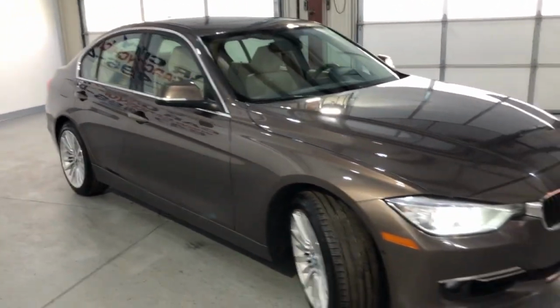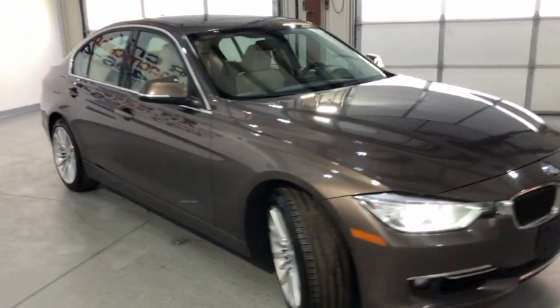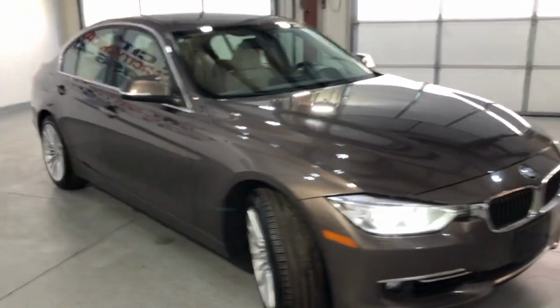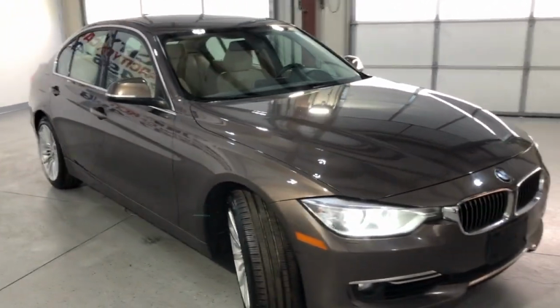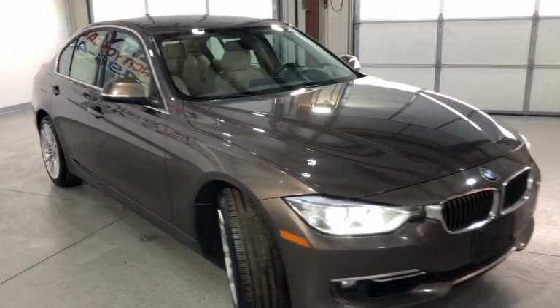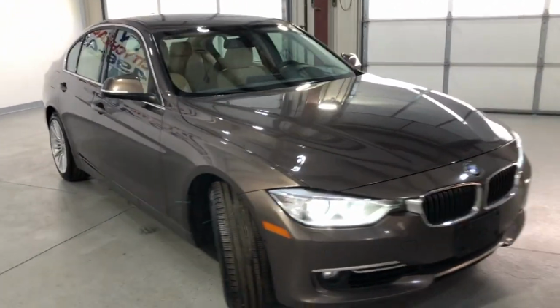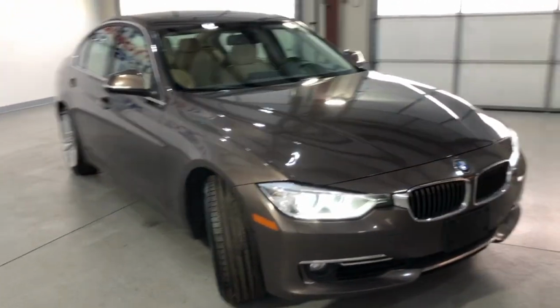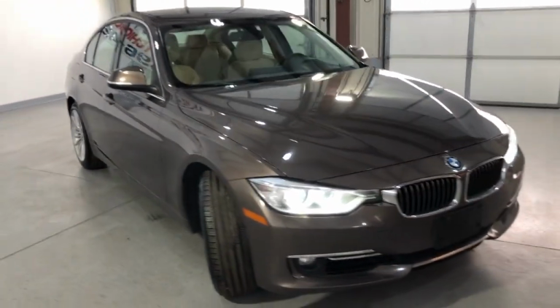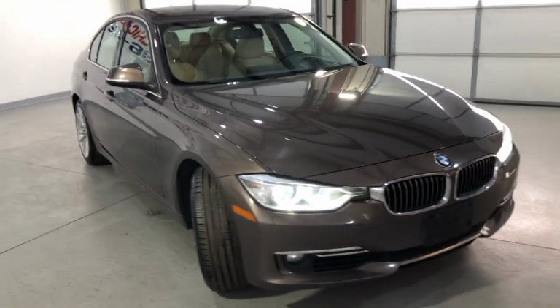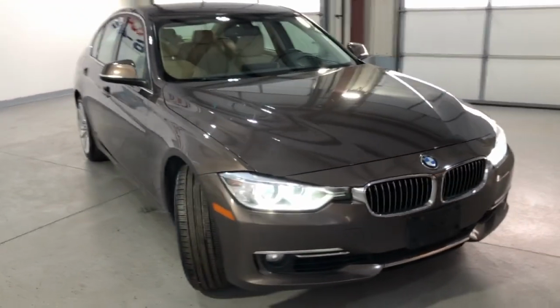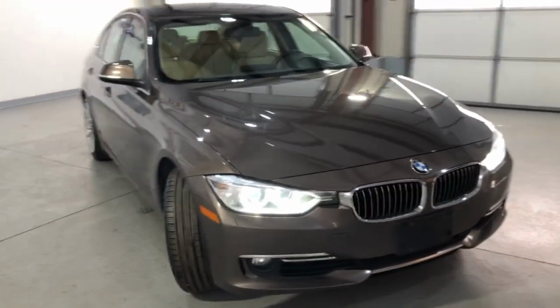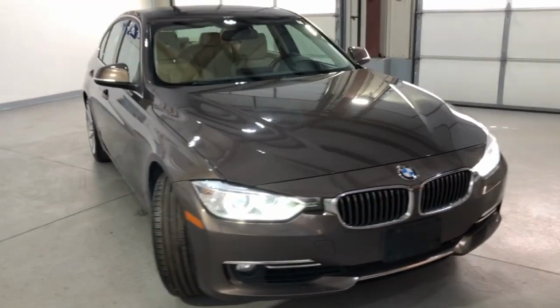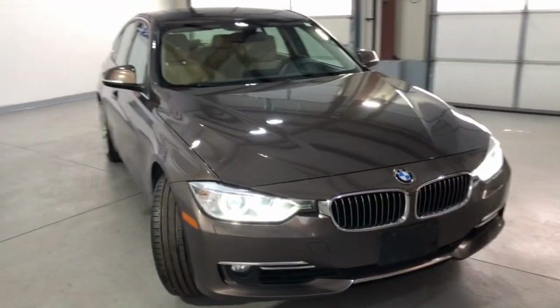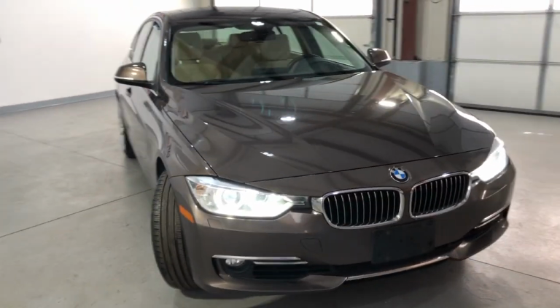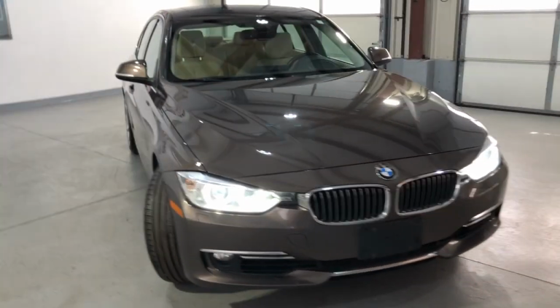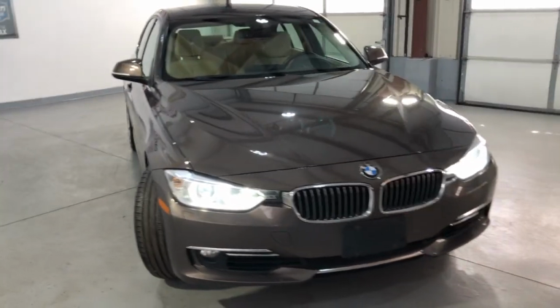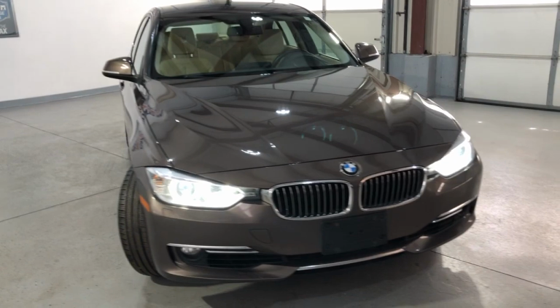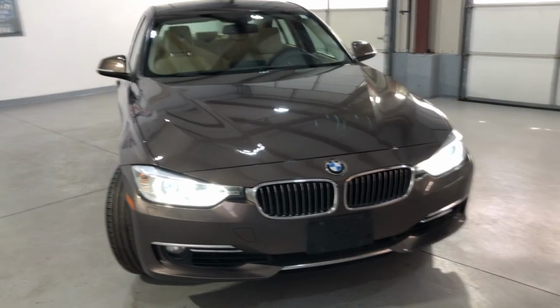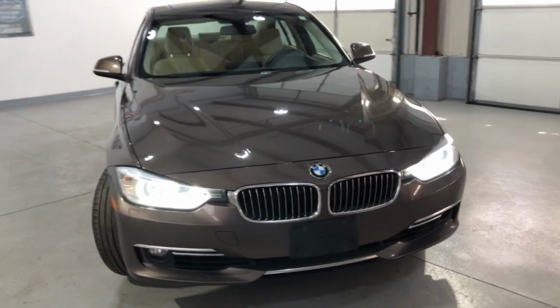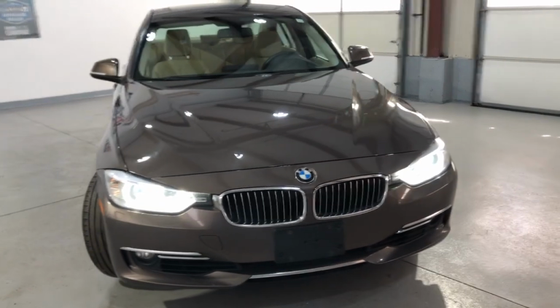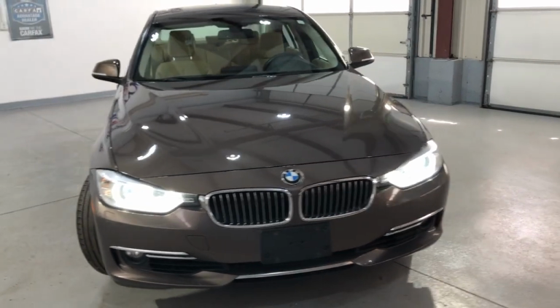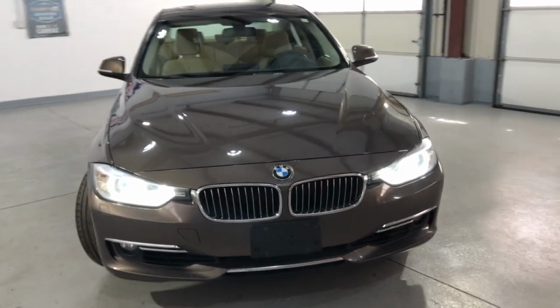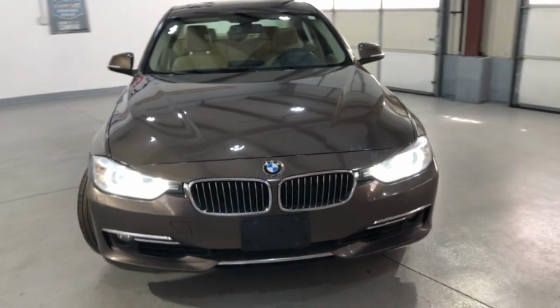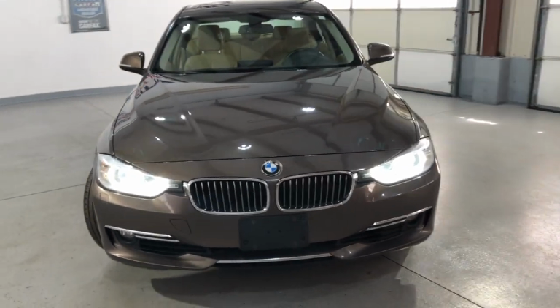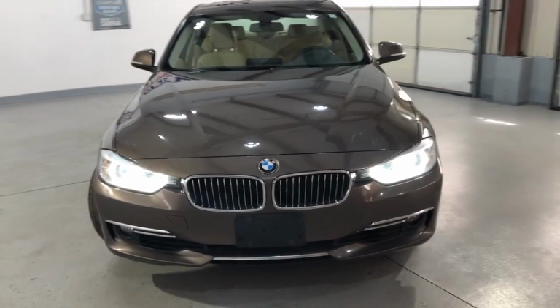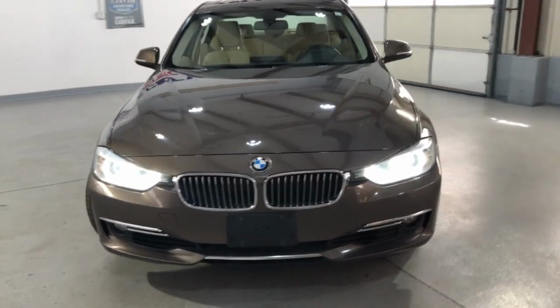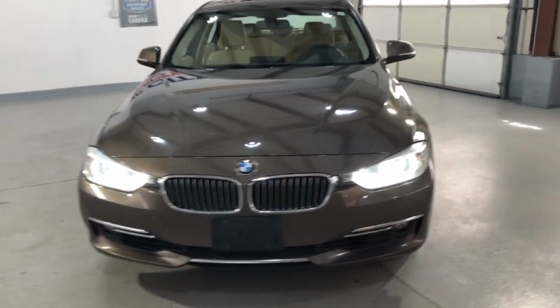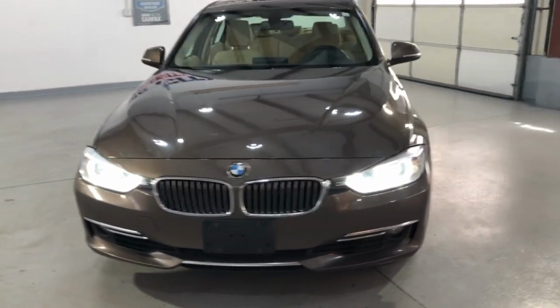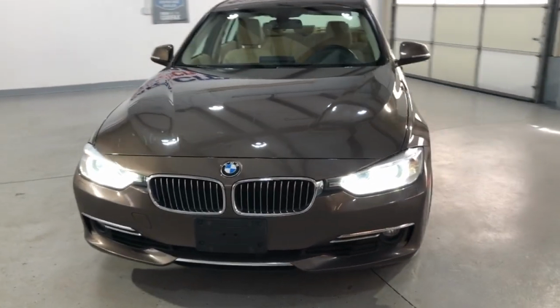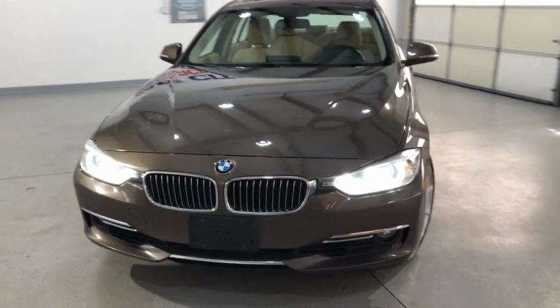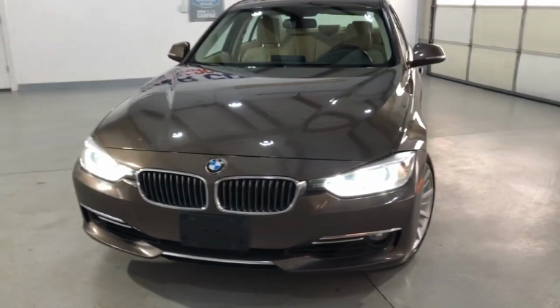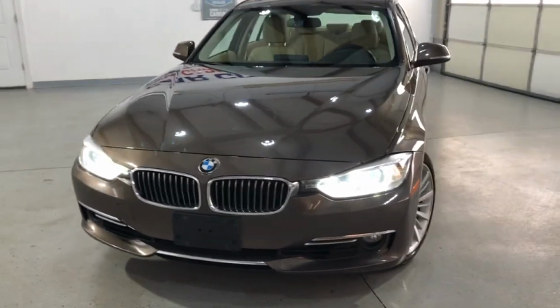Fog lamps, xenon headlights. The exterior is great — it's been detailed and inspected.